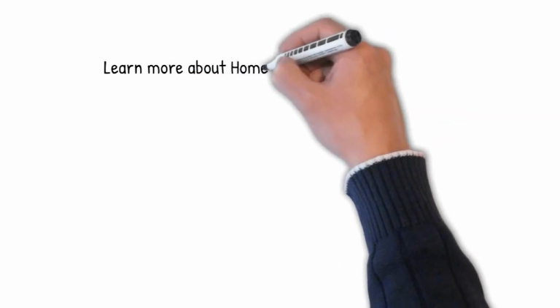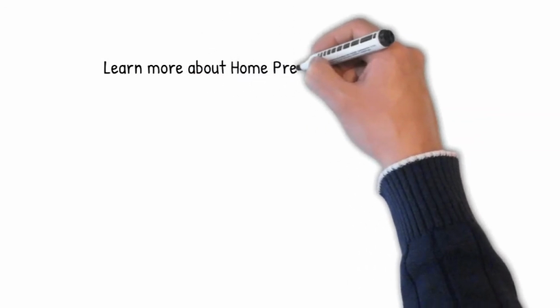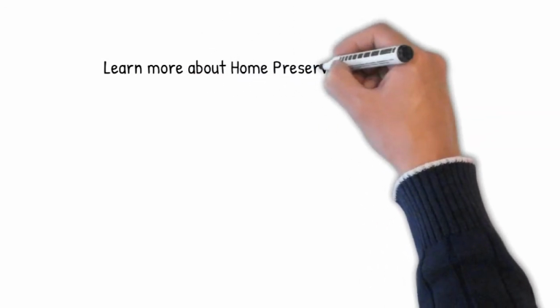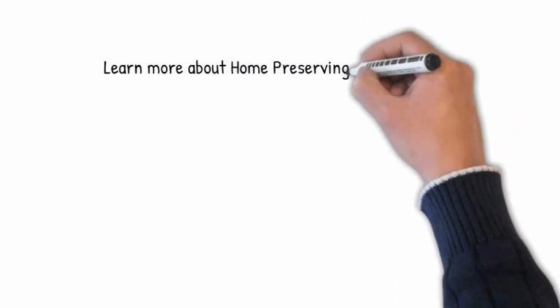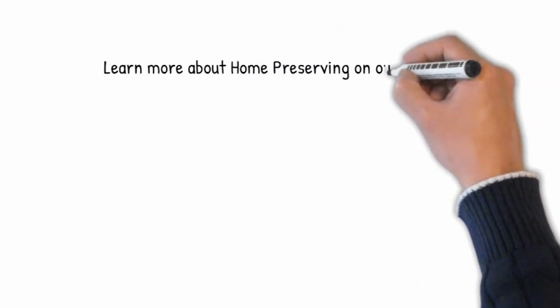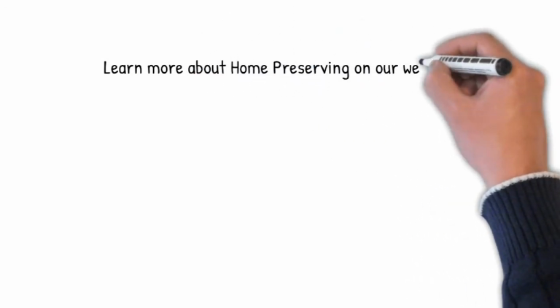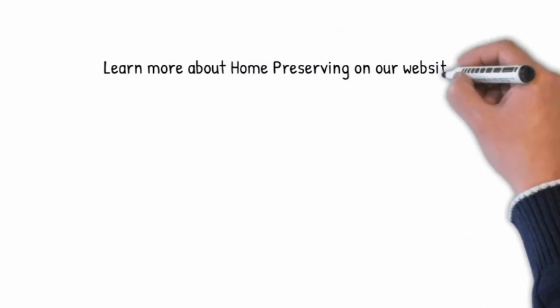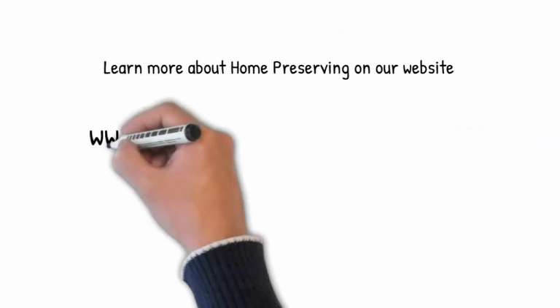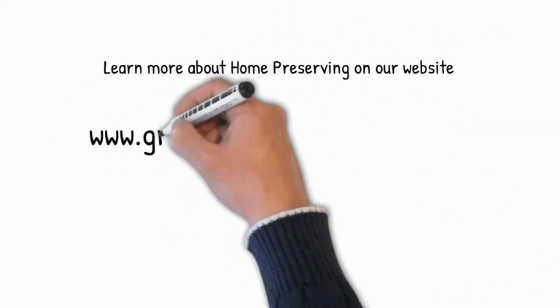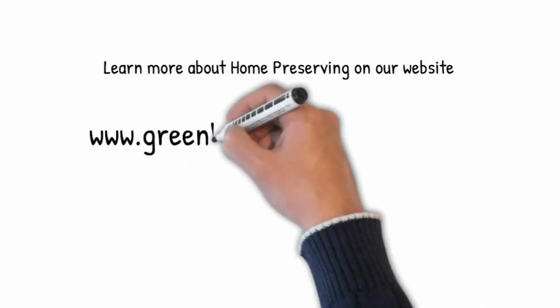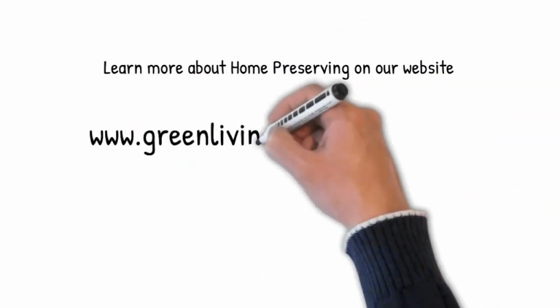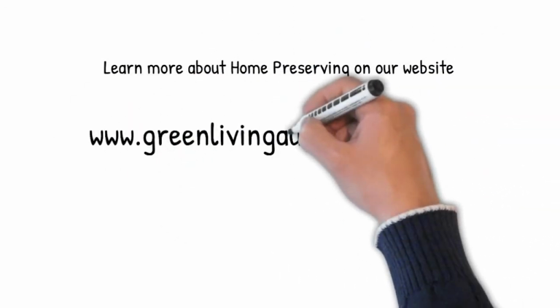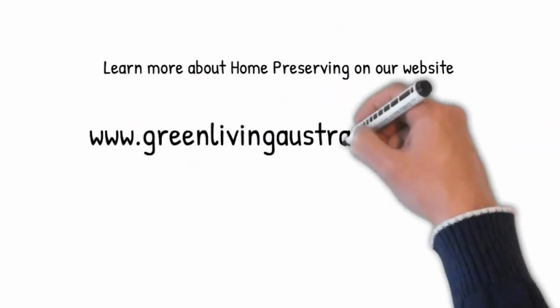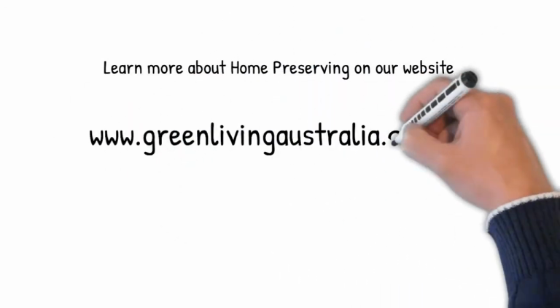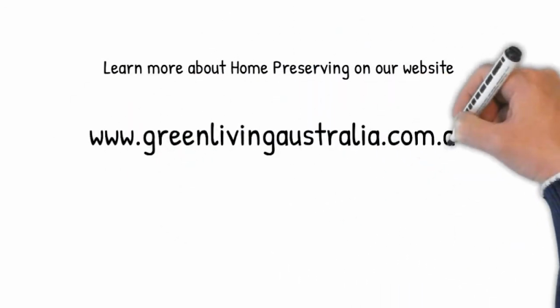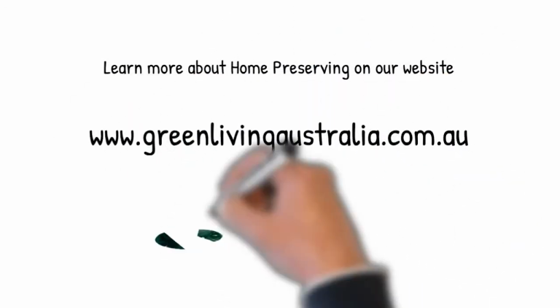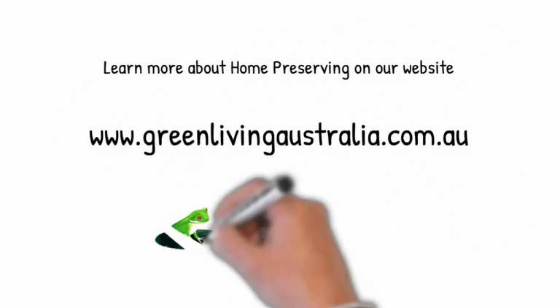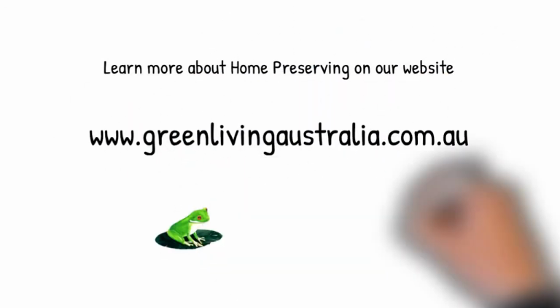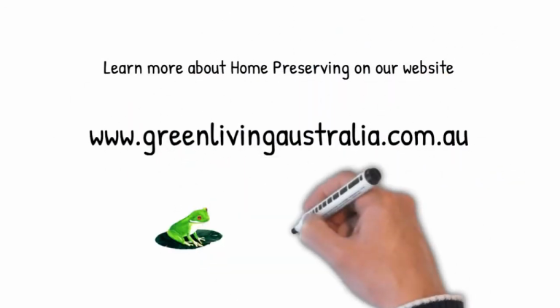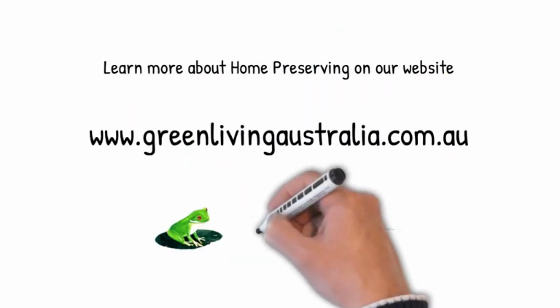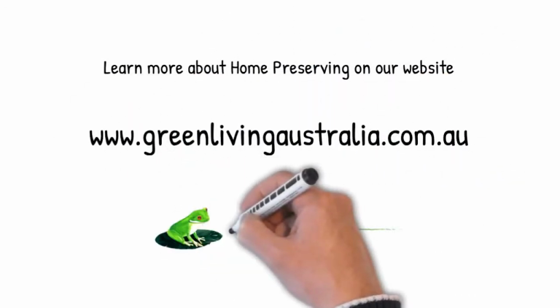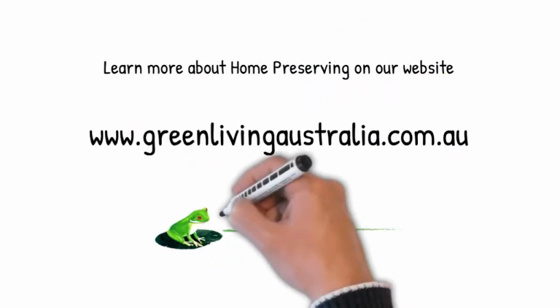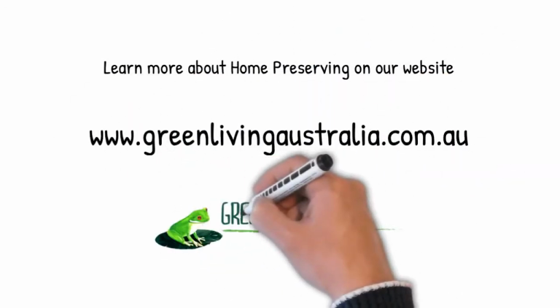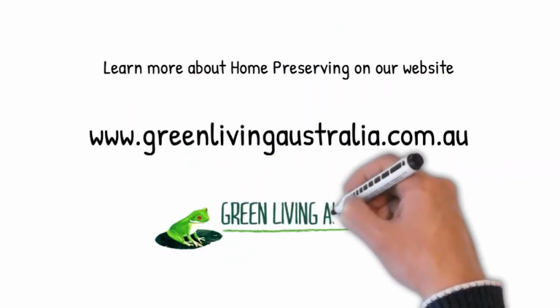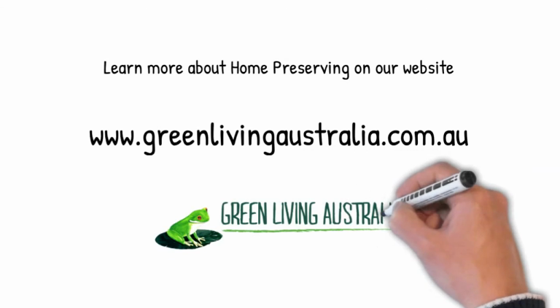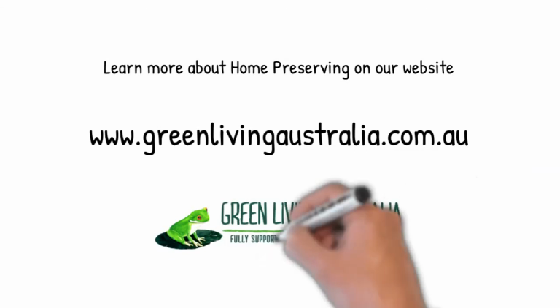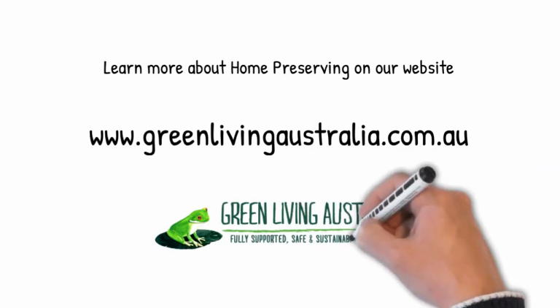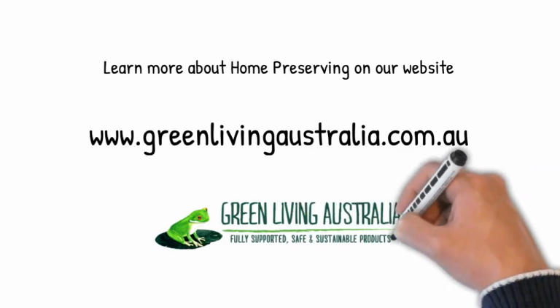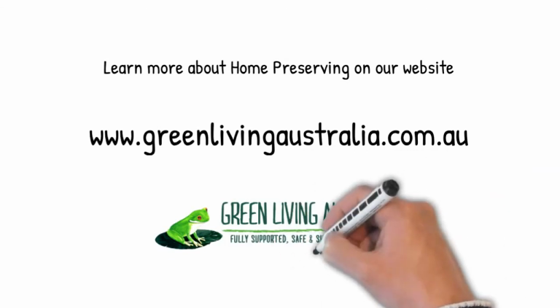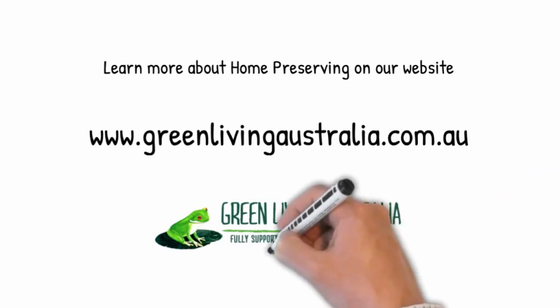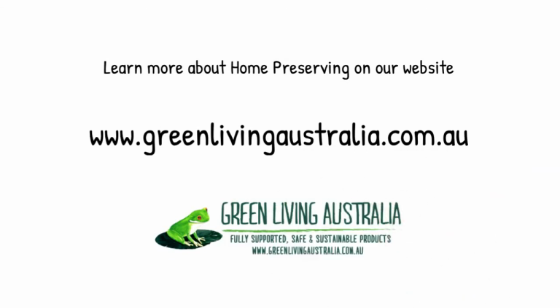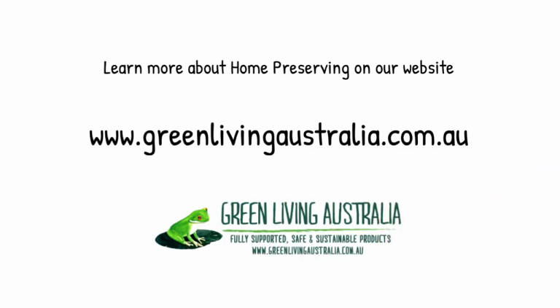Learn more about home preserving at greenlivingaustralia.com.au.